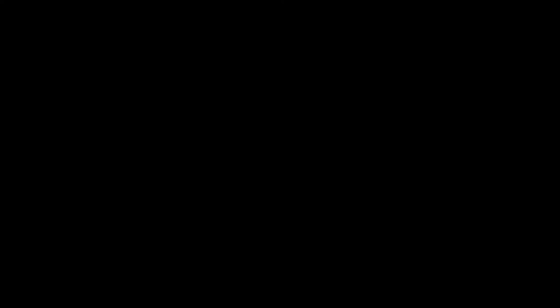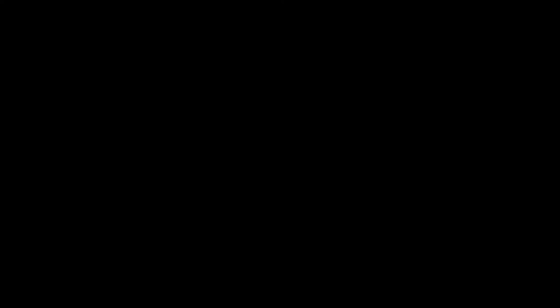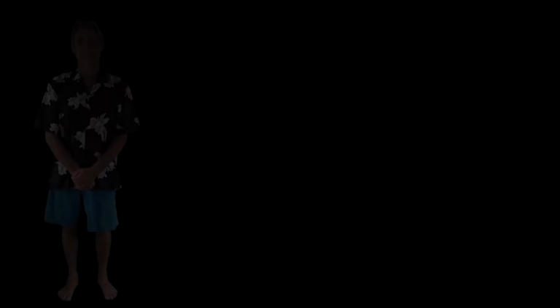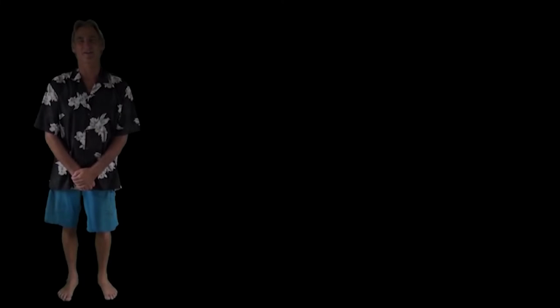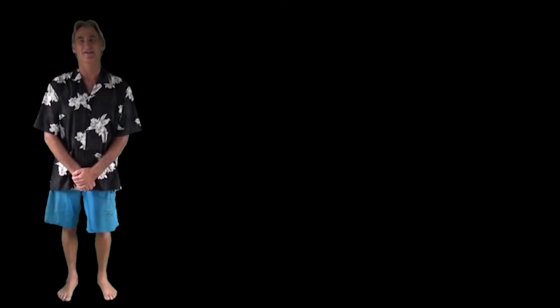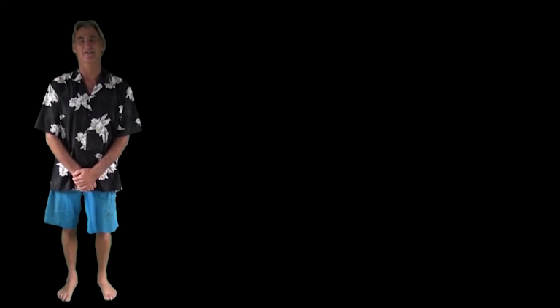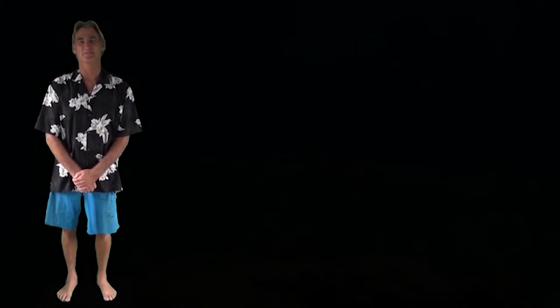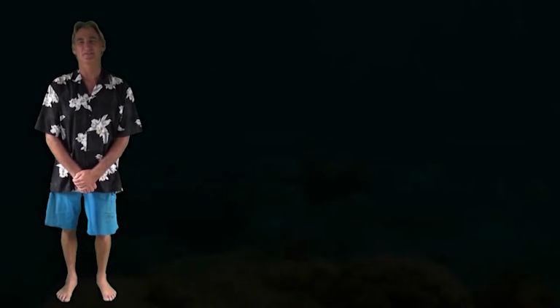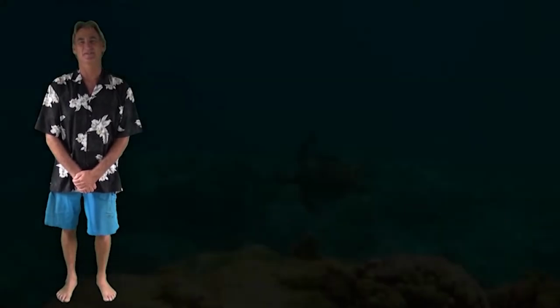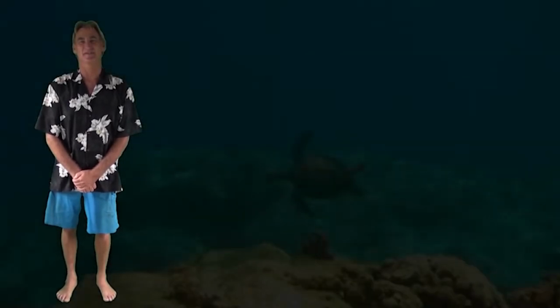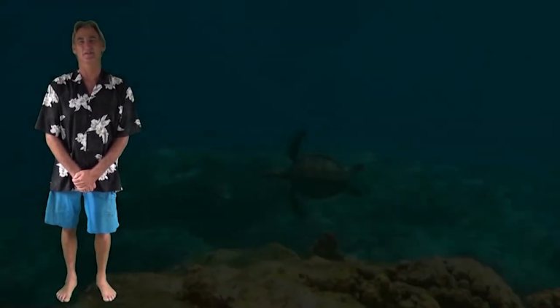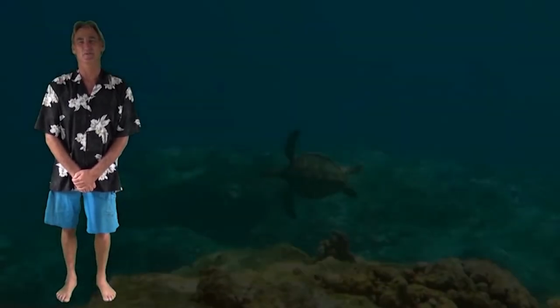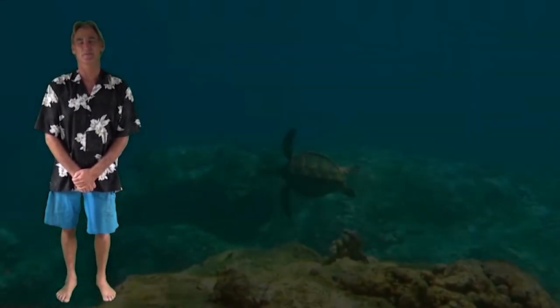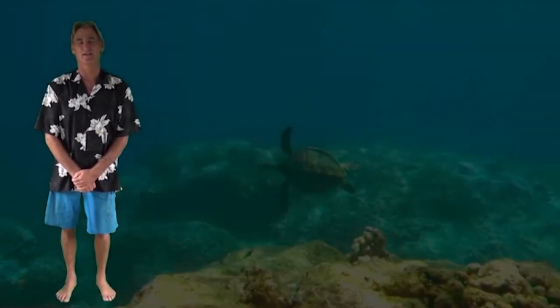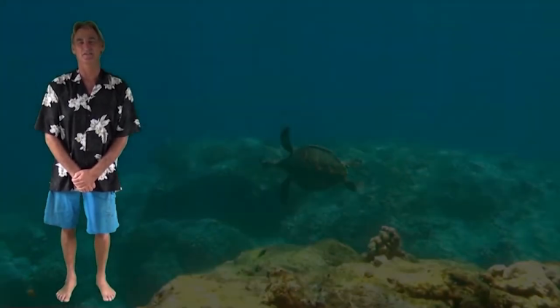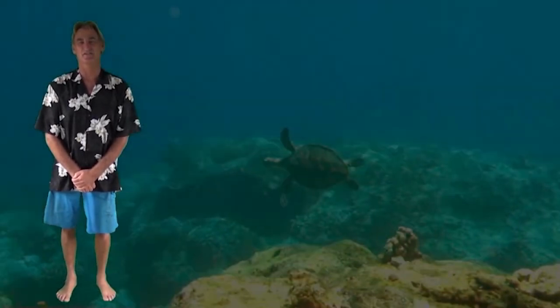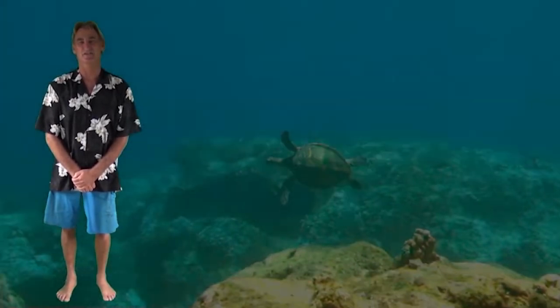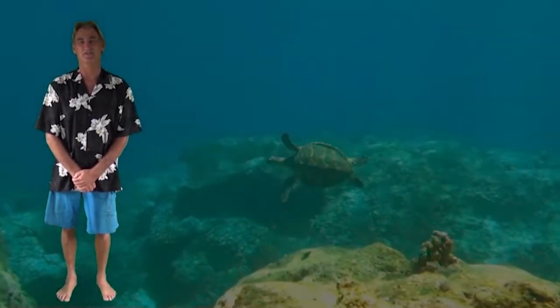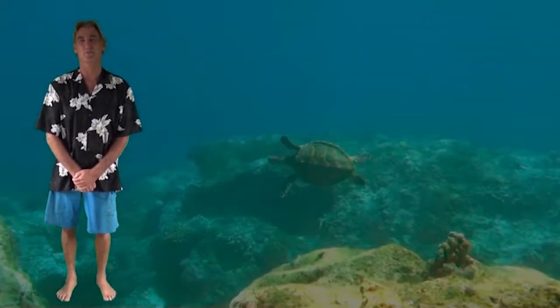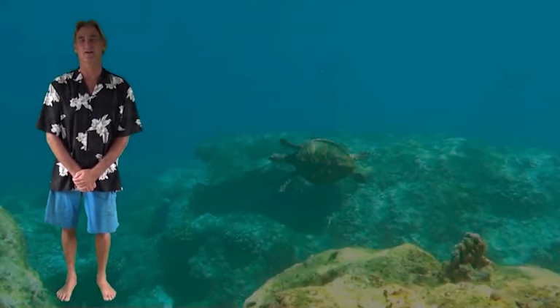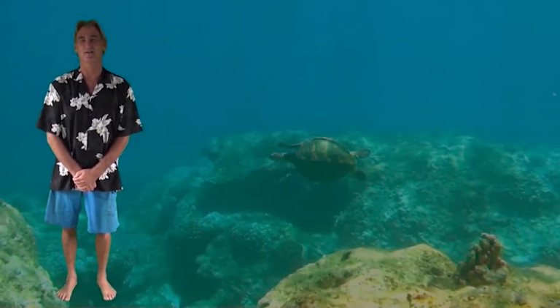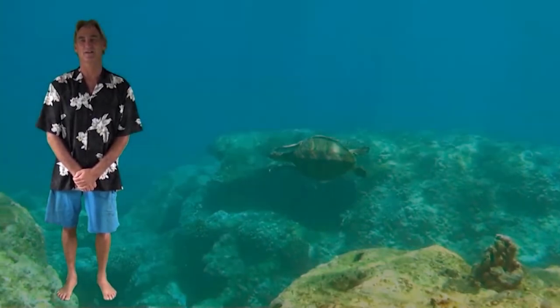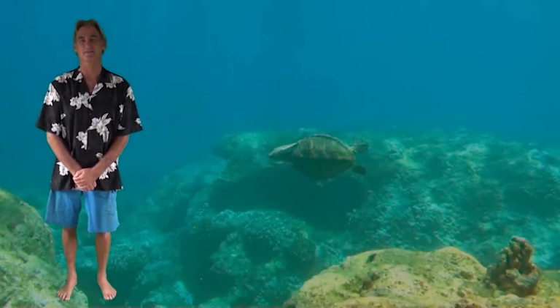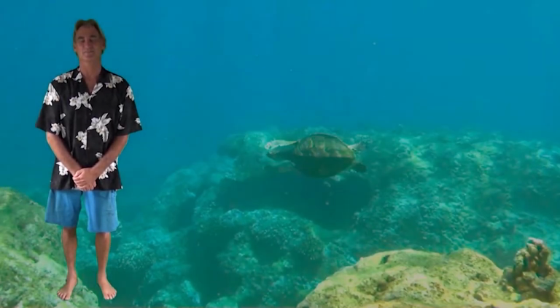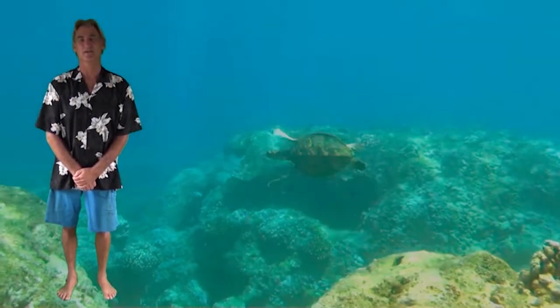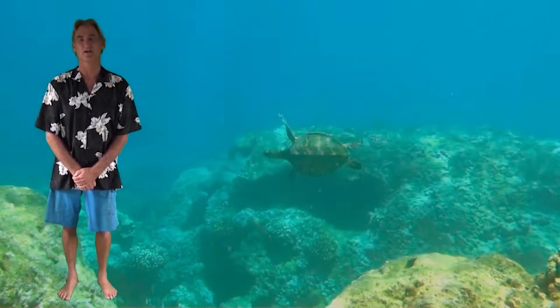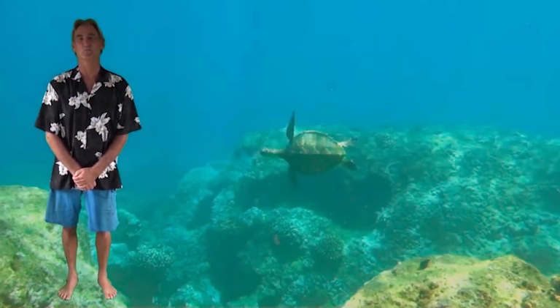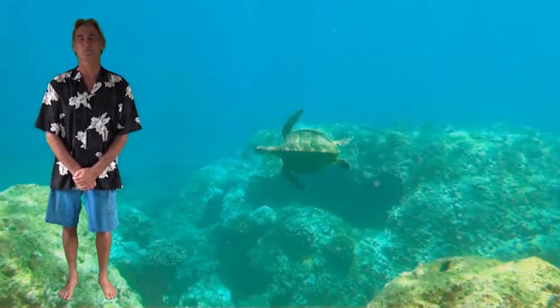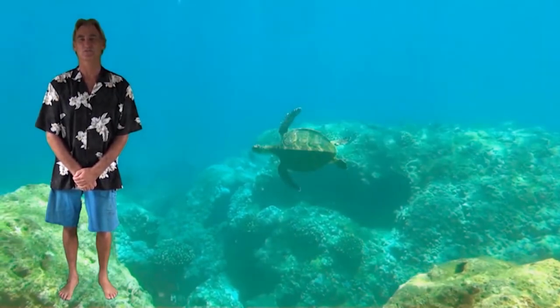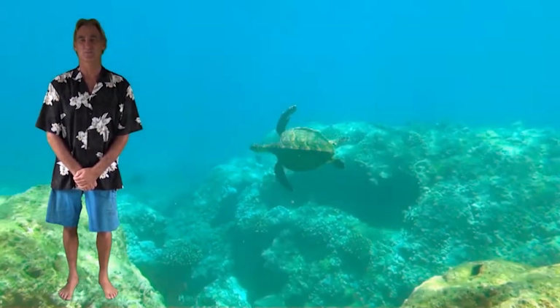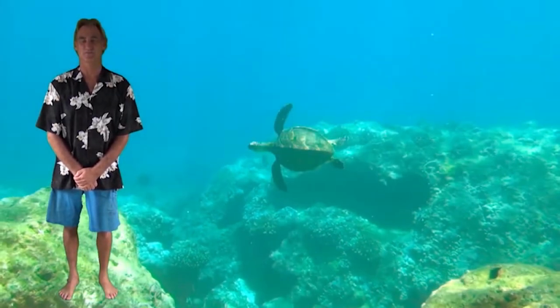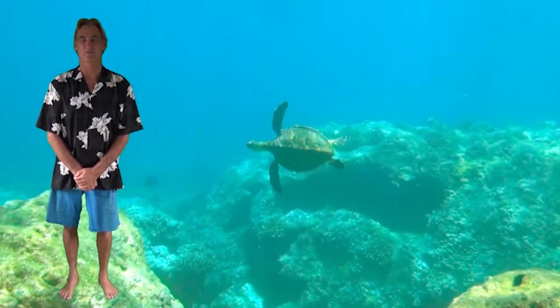Aloha, I'm Terry Lilly, a marine biologist here in the Hawaiian Islands. I hope you enjoy my film.